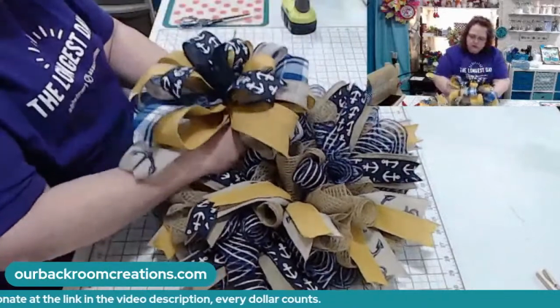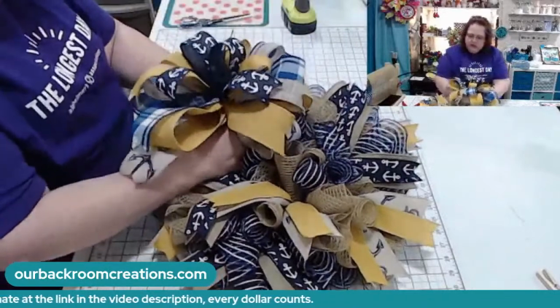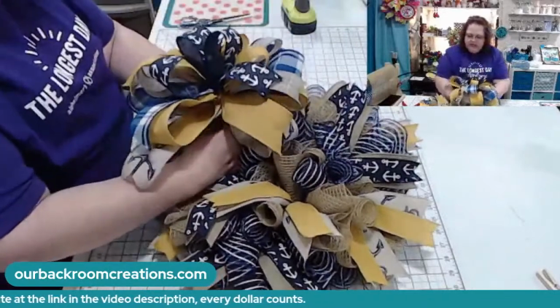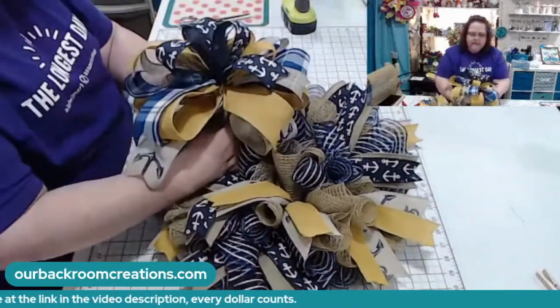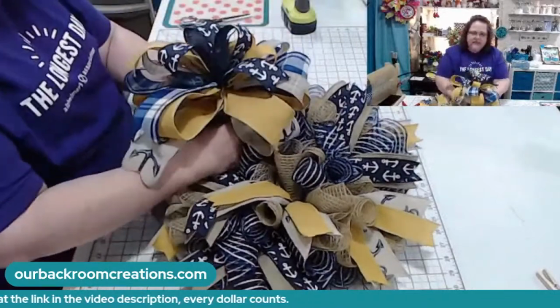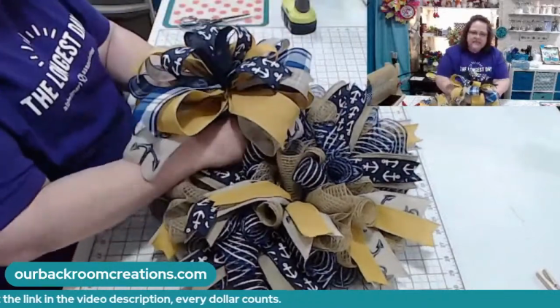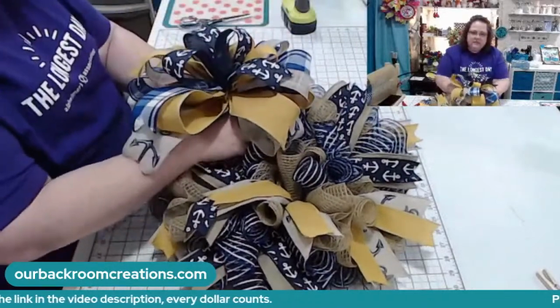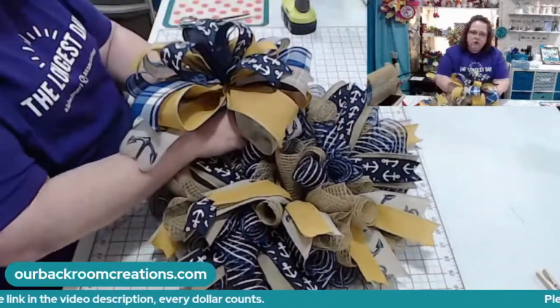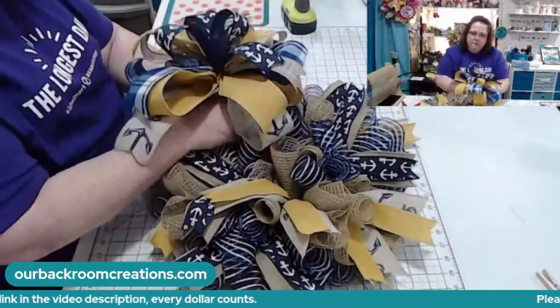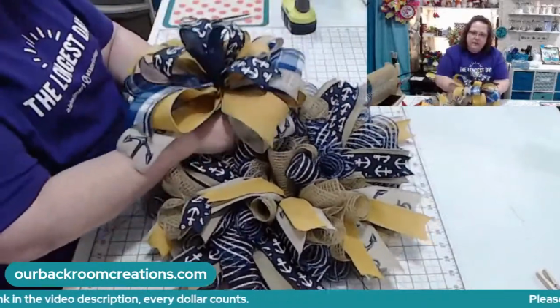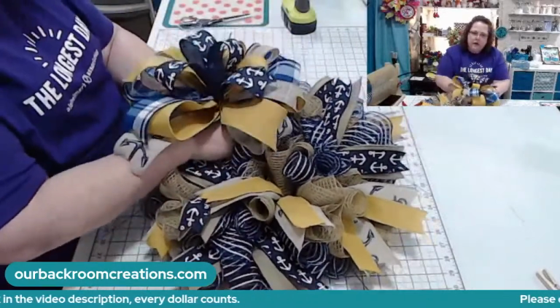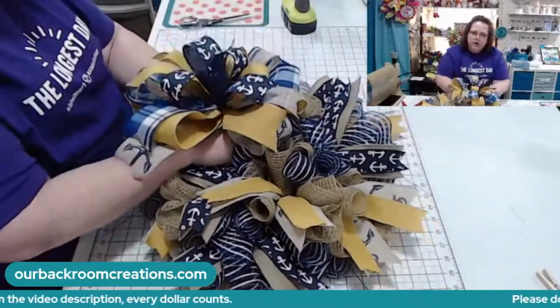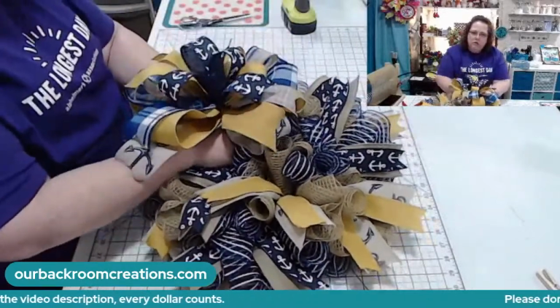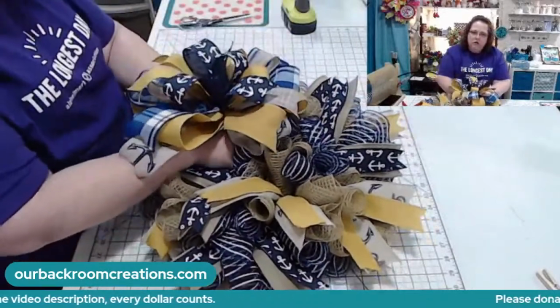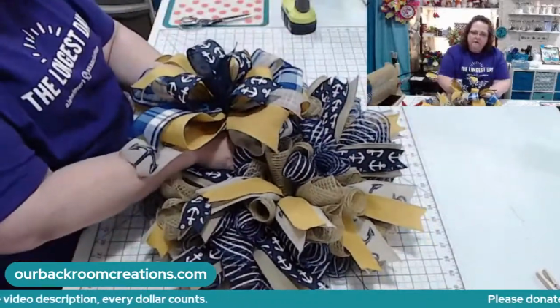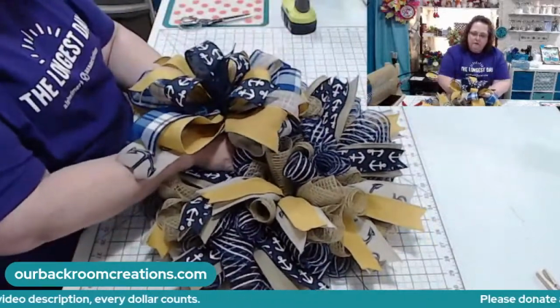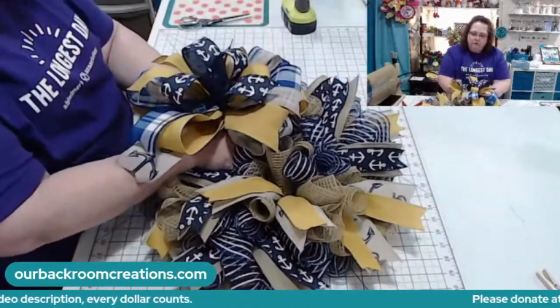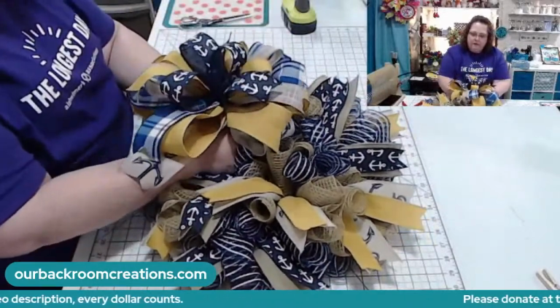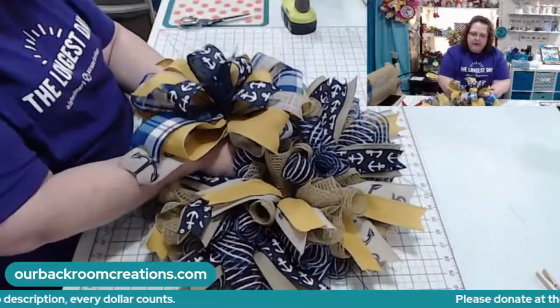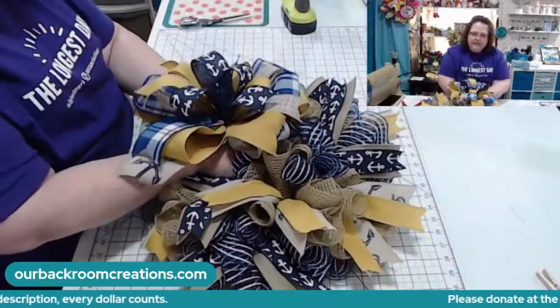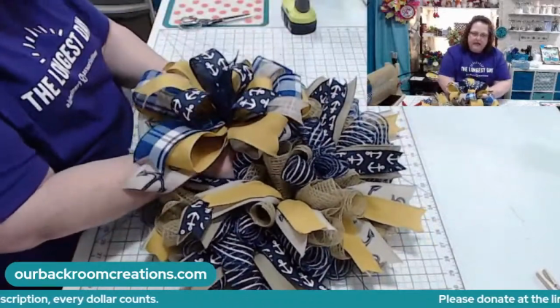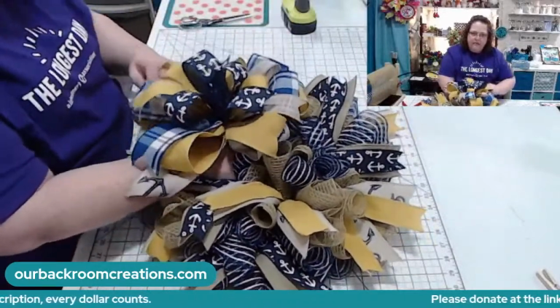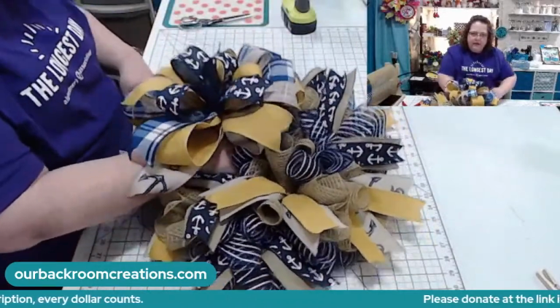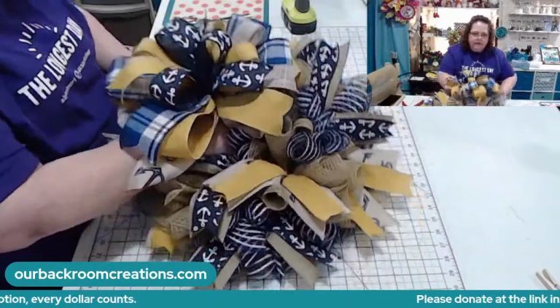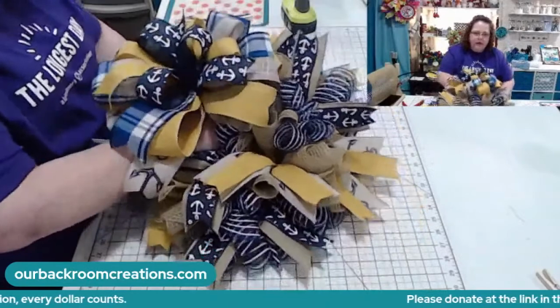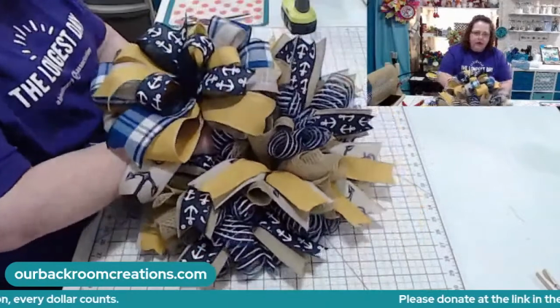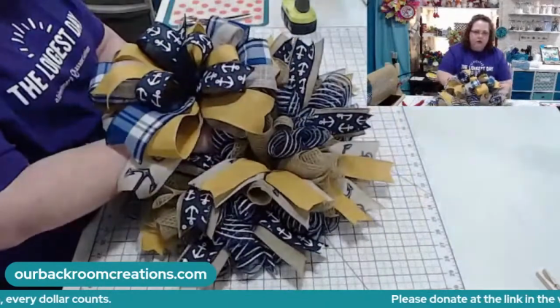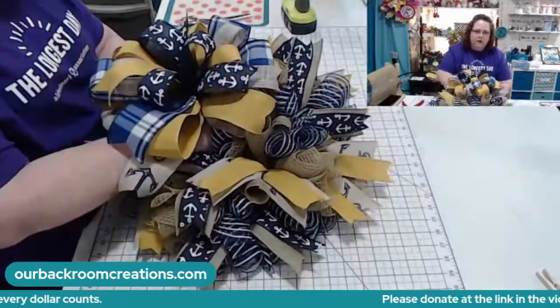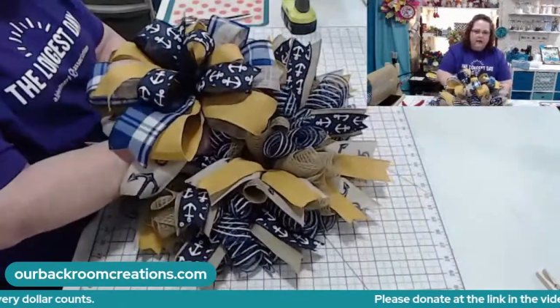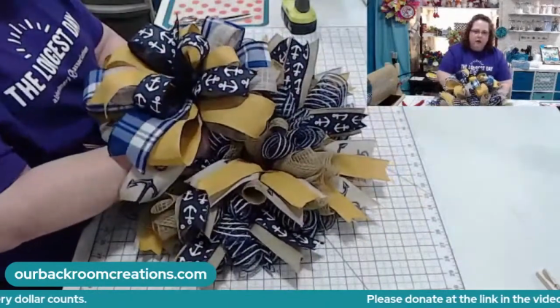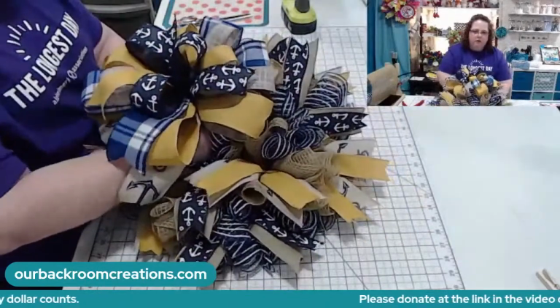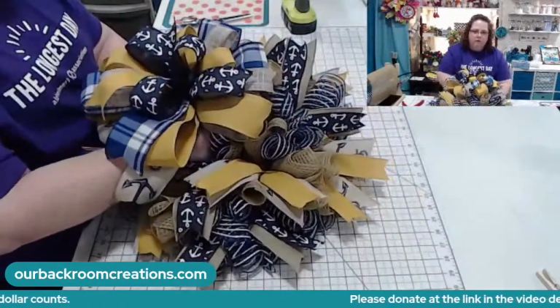This is a pretty big bow for a pixie, but you know — go big or go home.